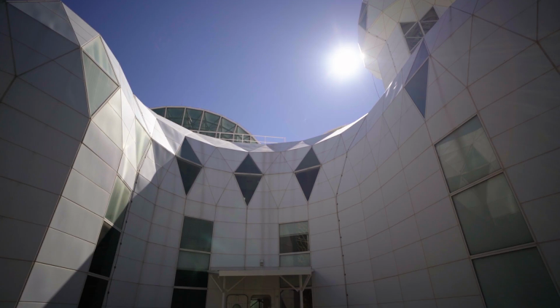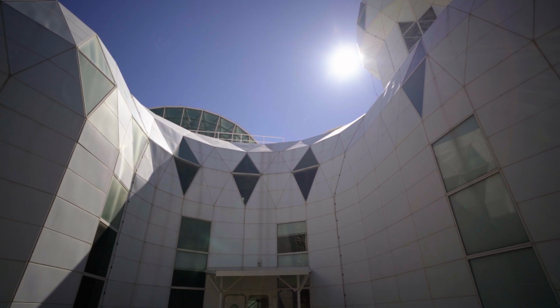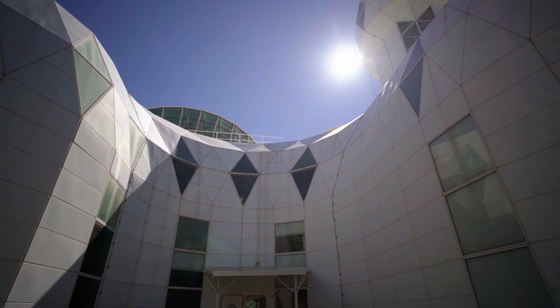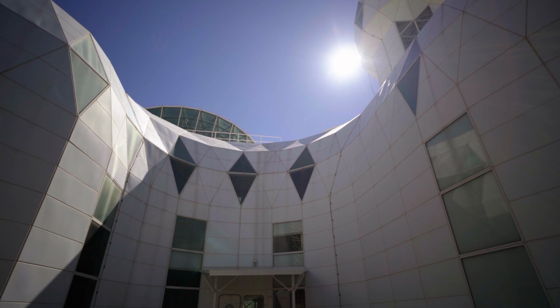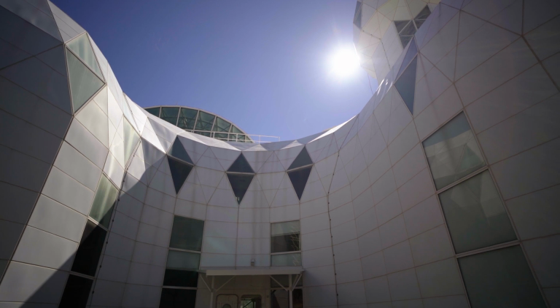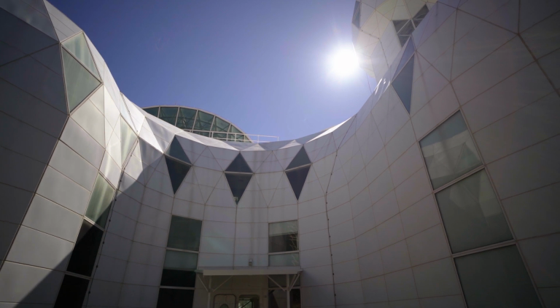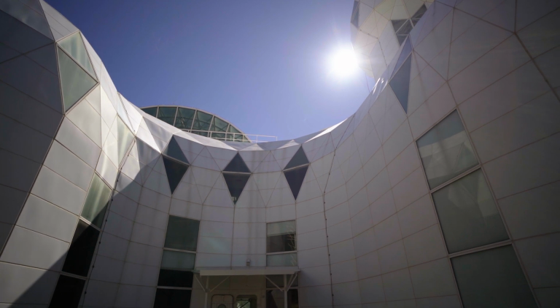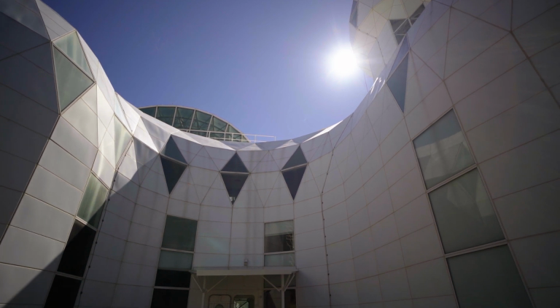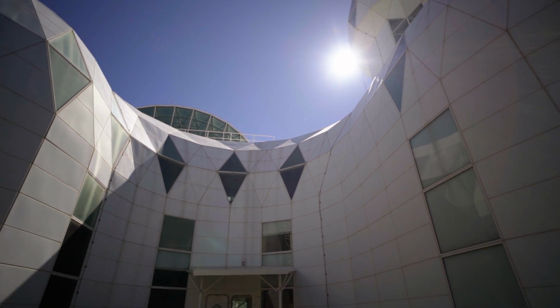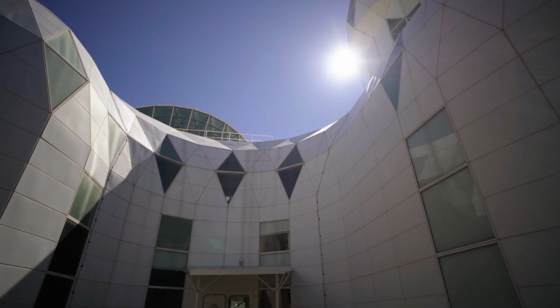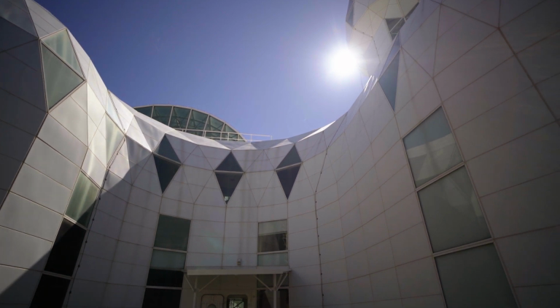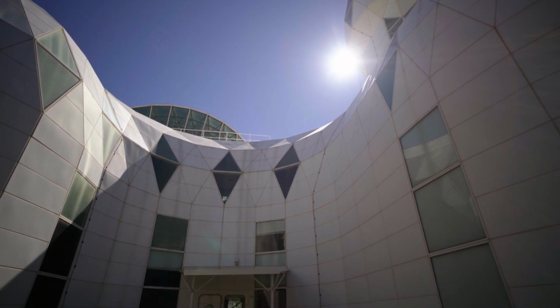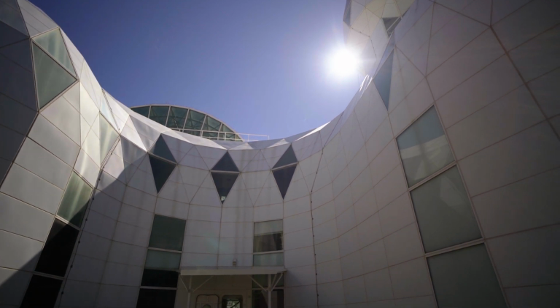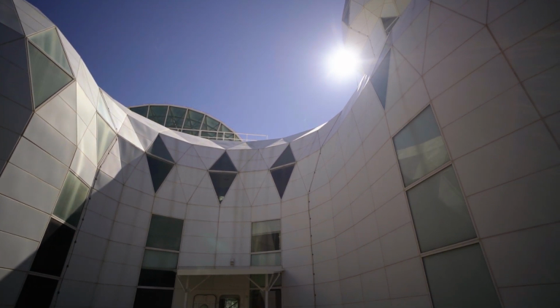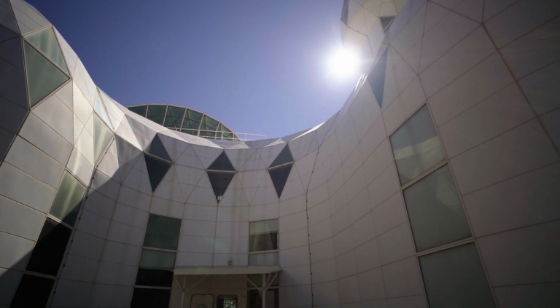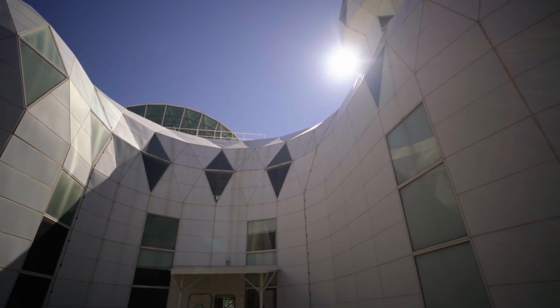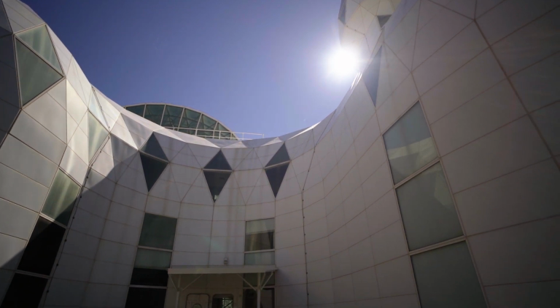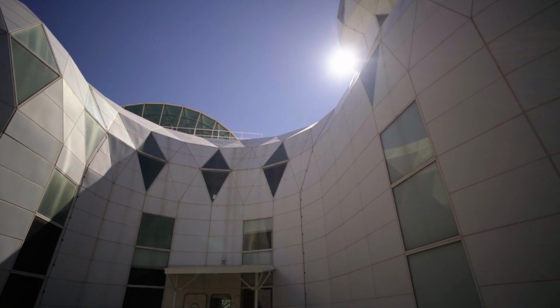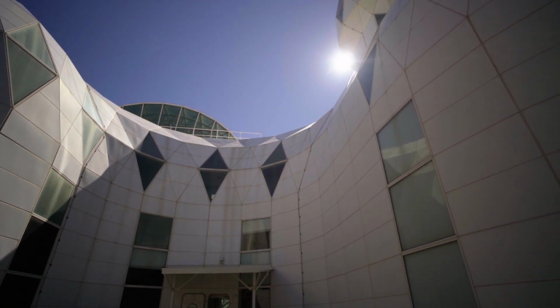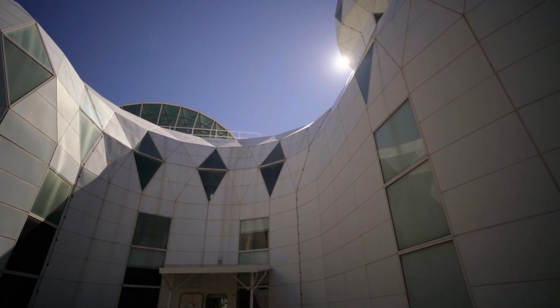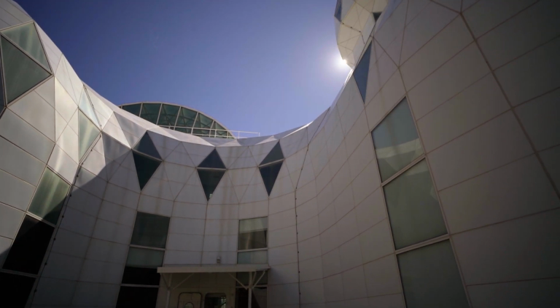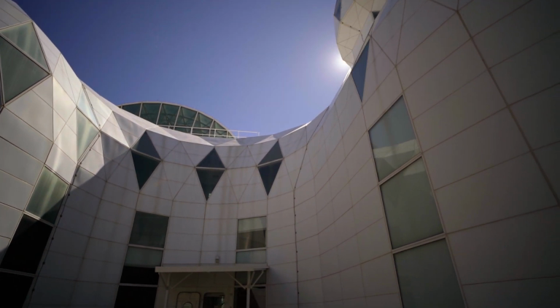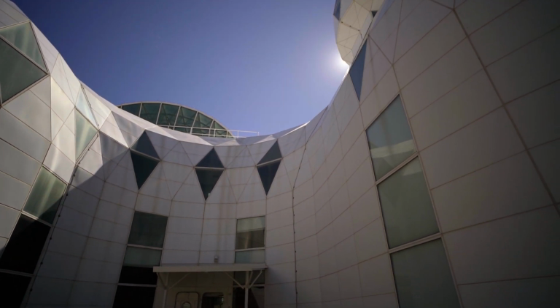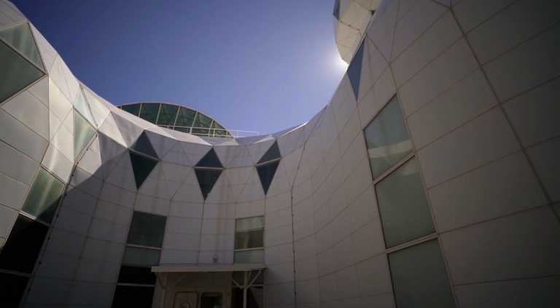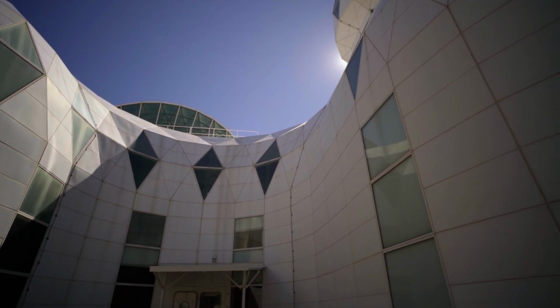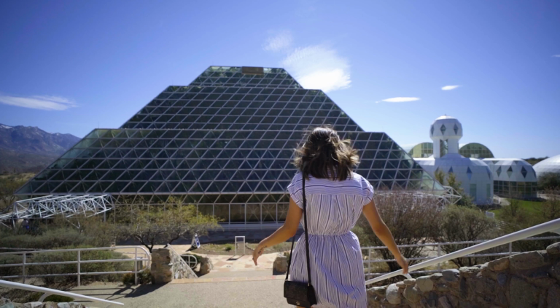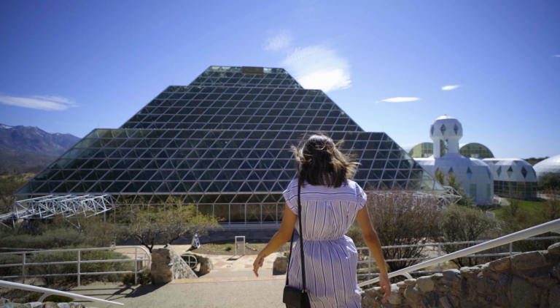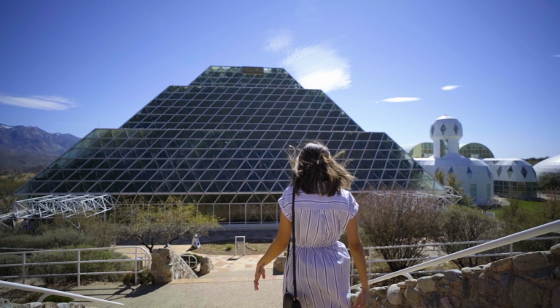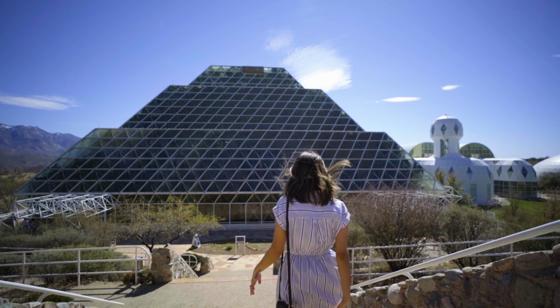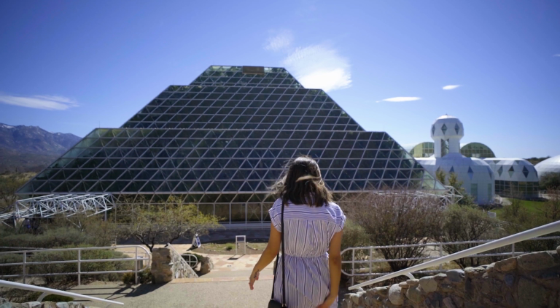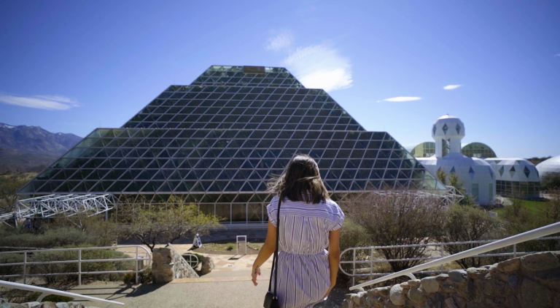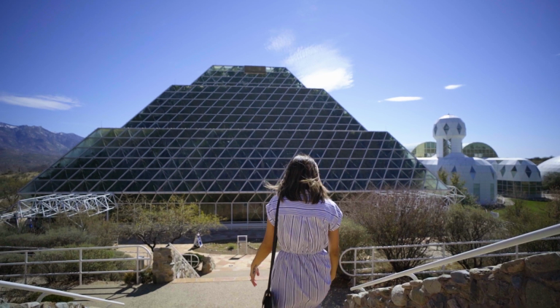In 1991, eight researchers lived in it for two years to see if it could work. Today we're here to see what it's like now.